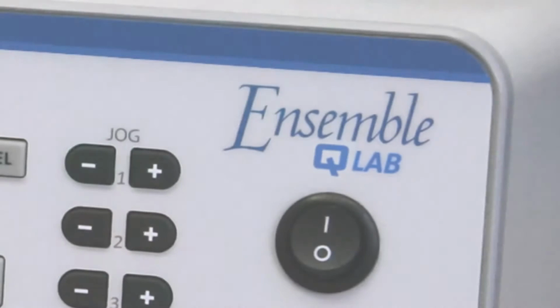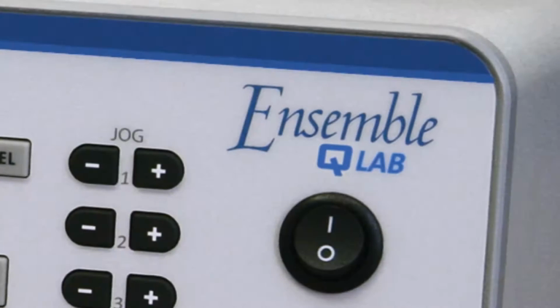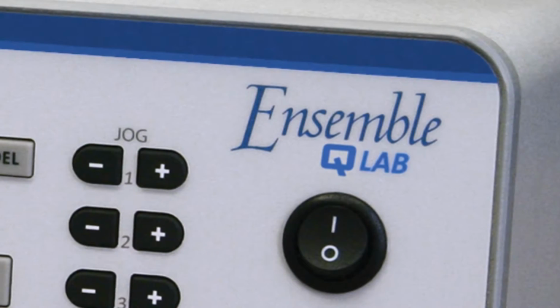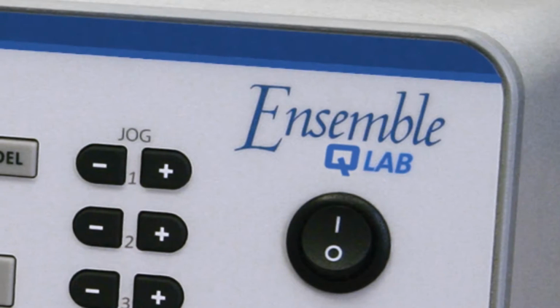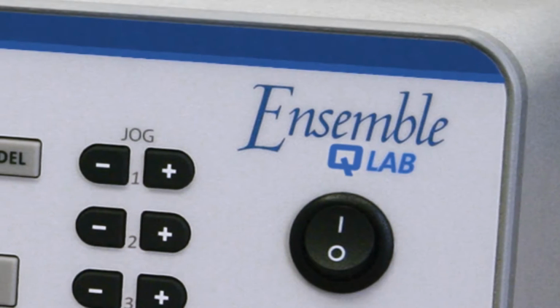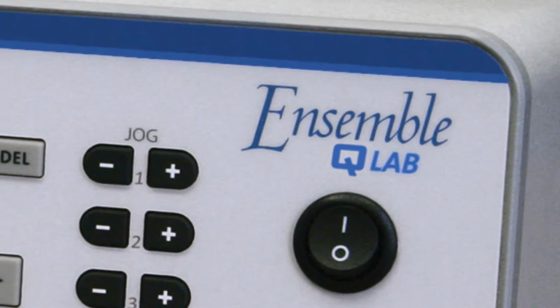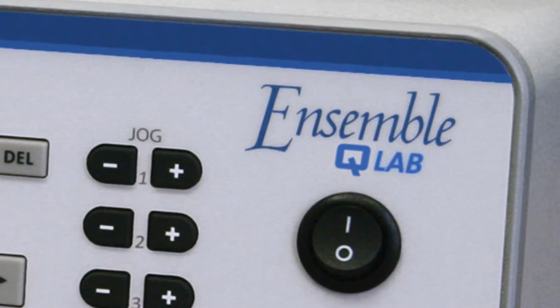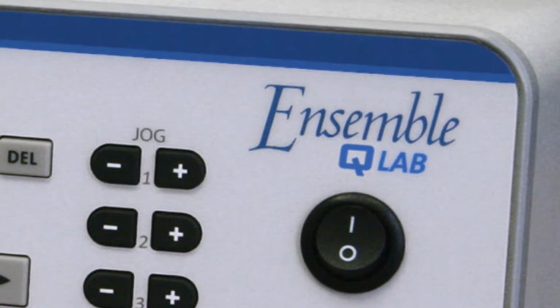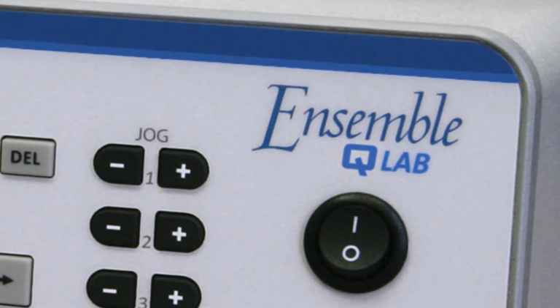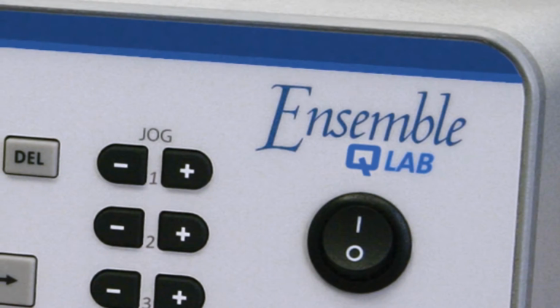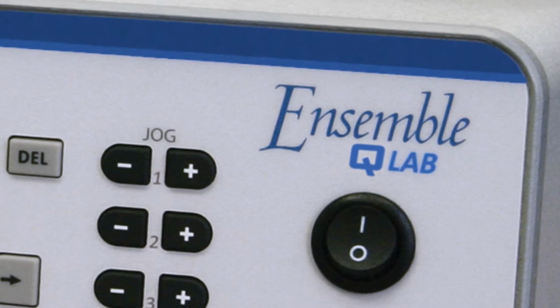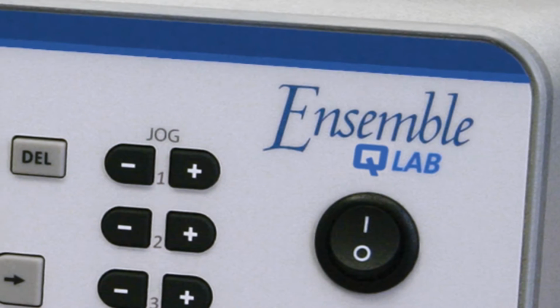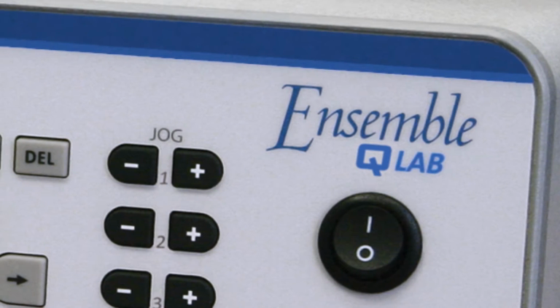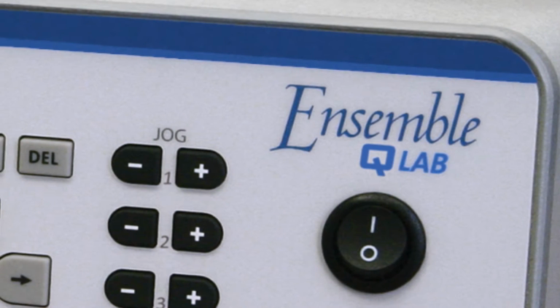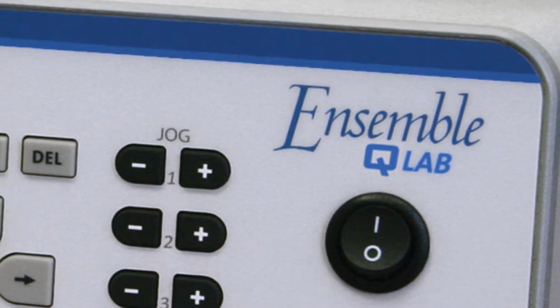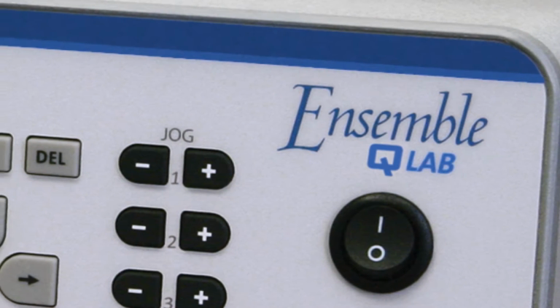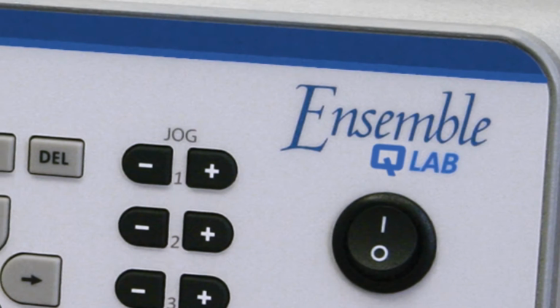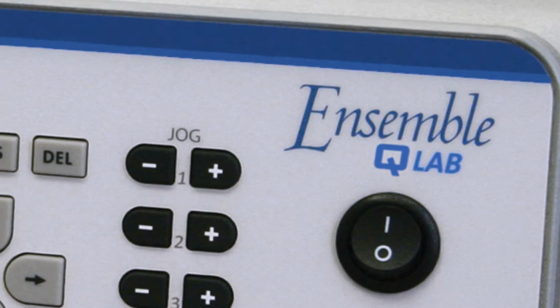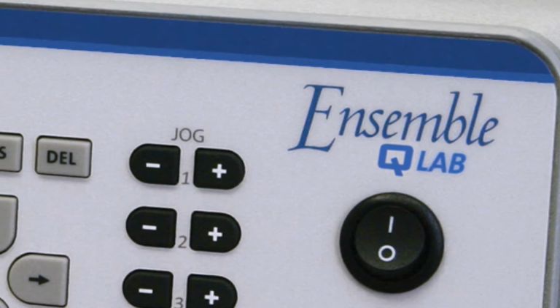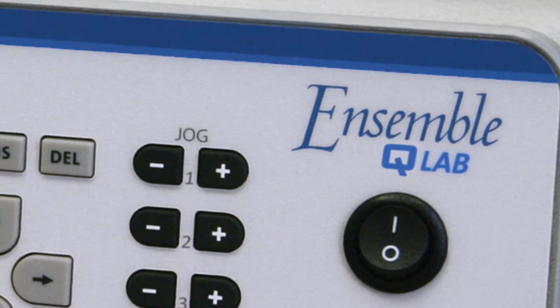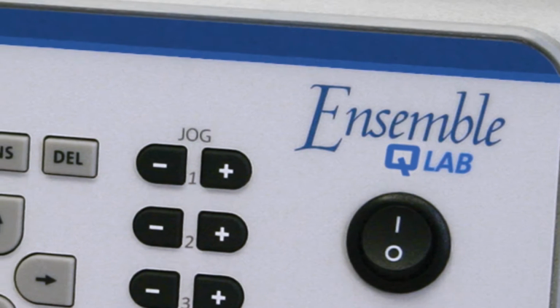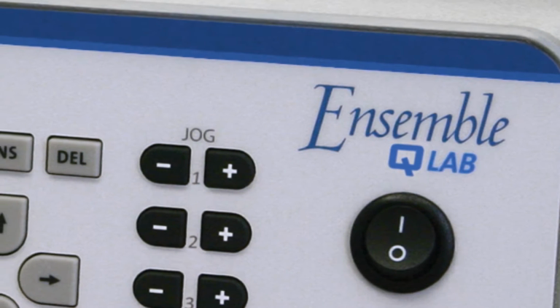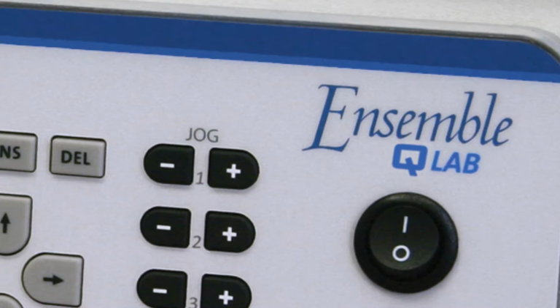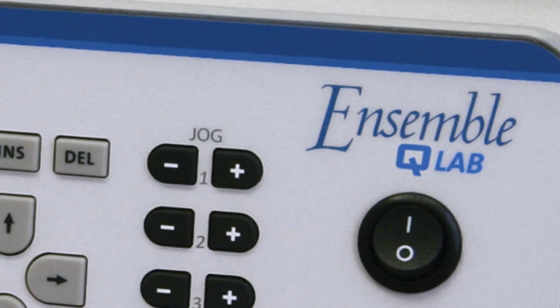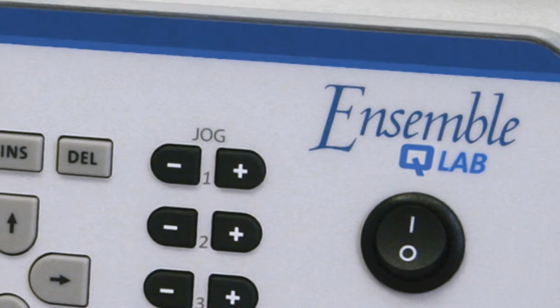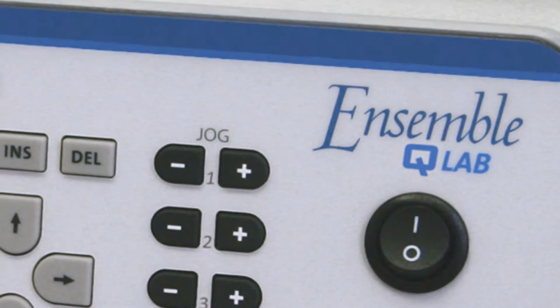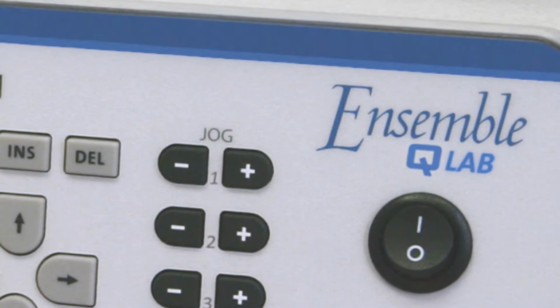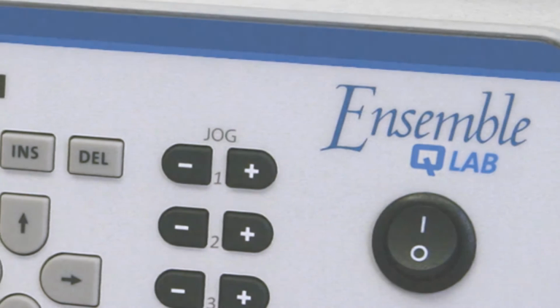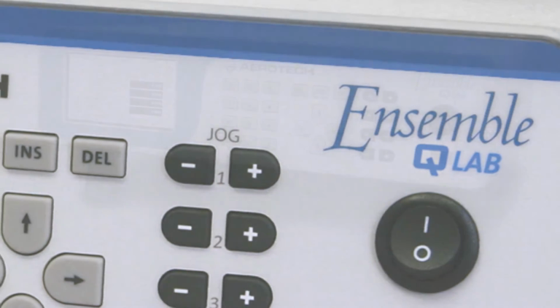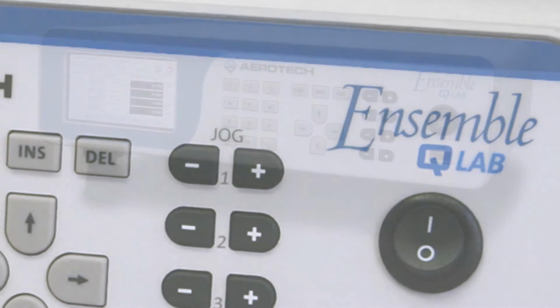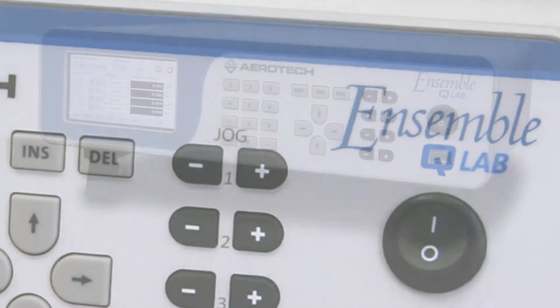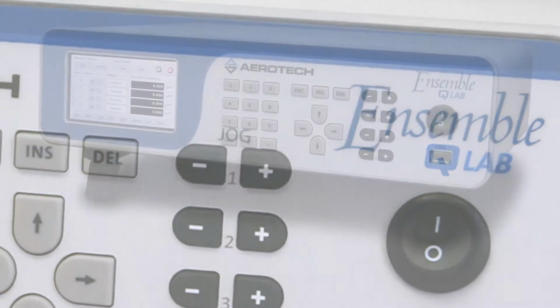Additionally, the best-in-class stiffness and resonance frequencies result in the highest throughput for your application.